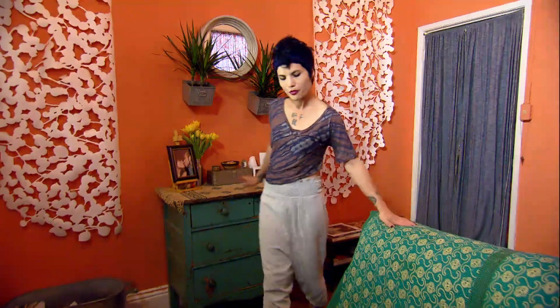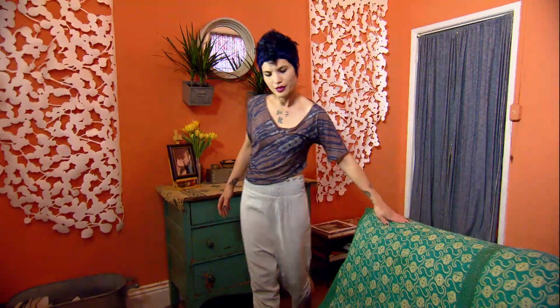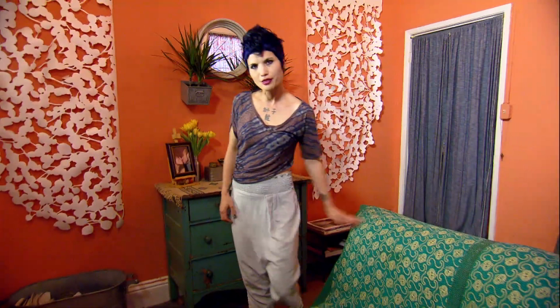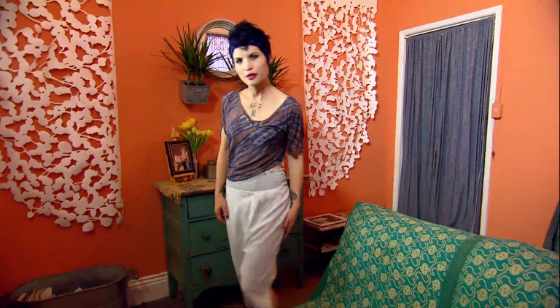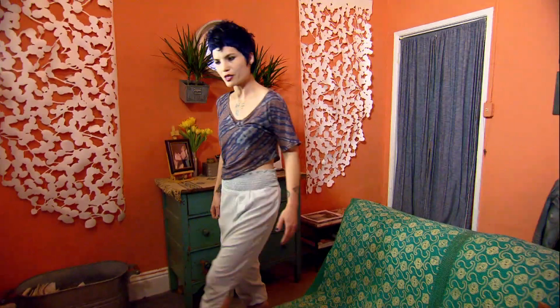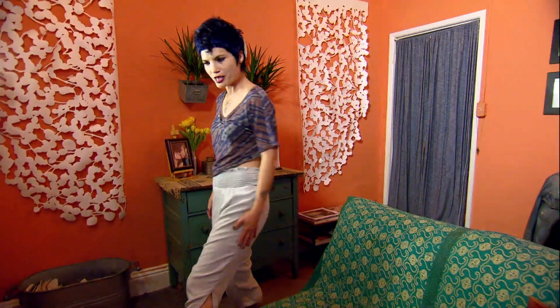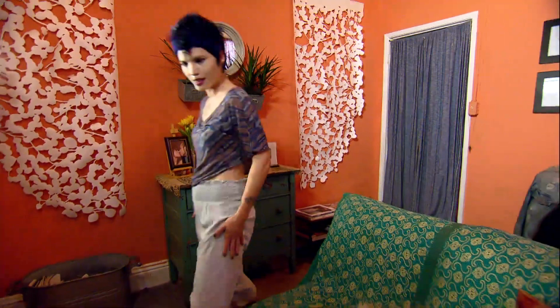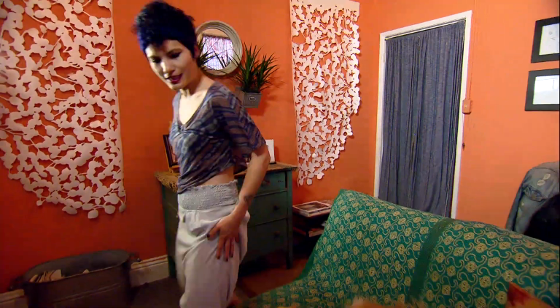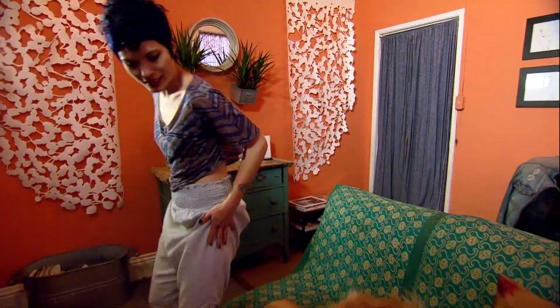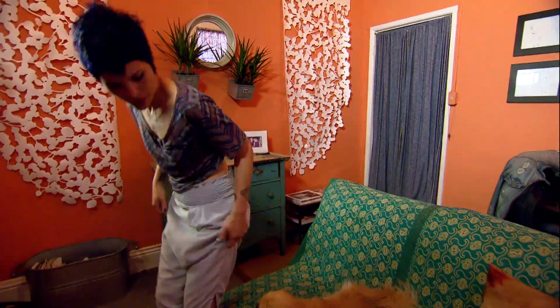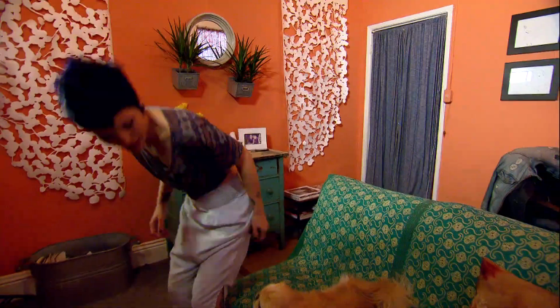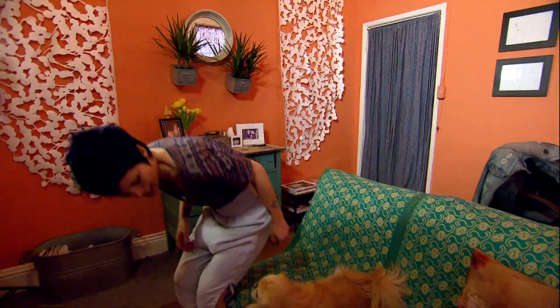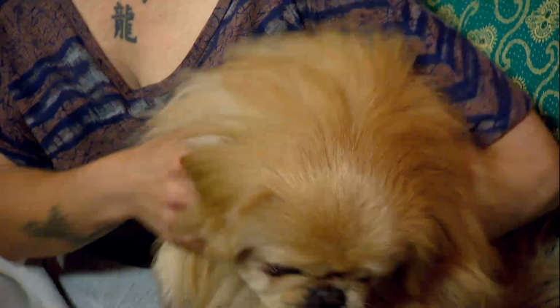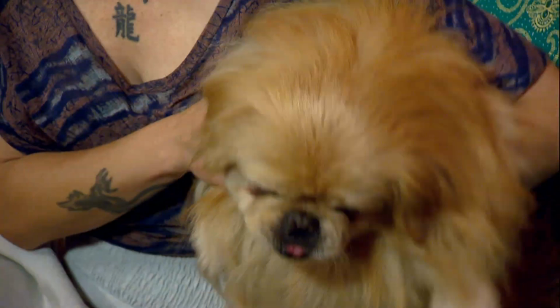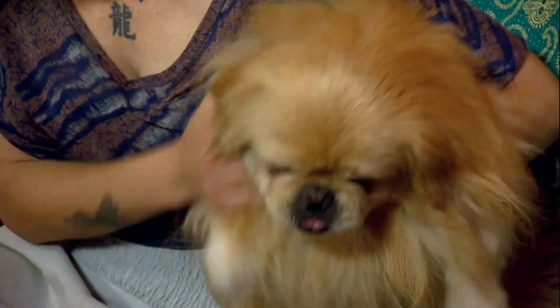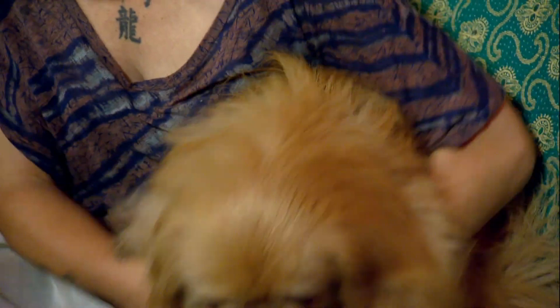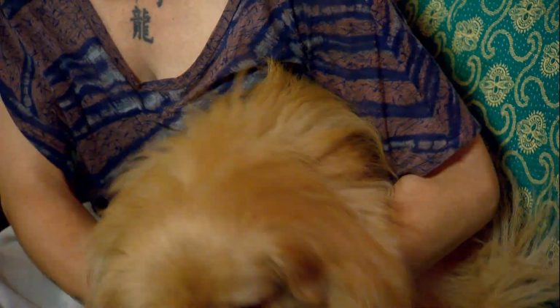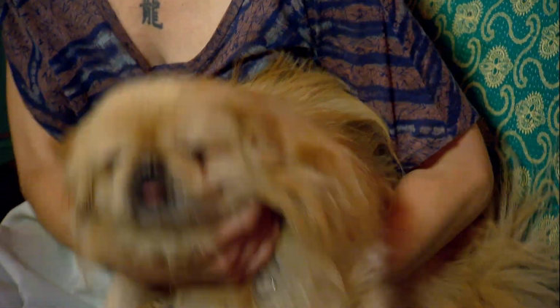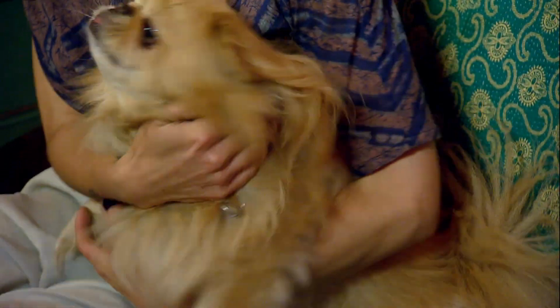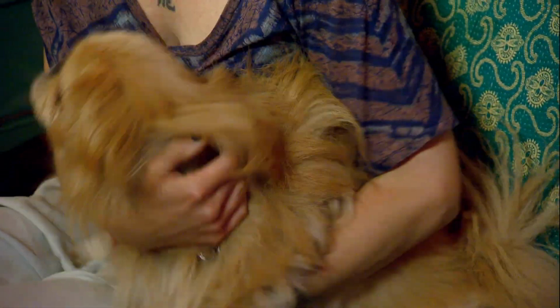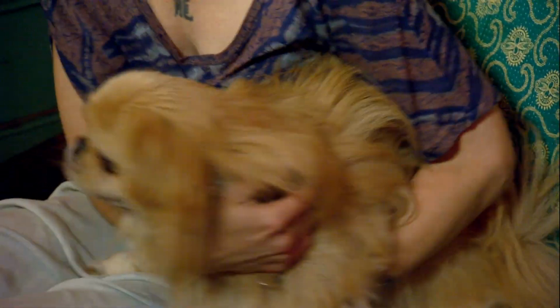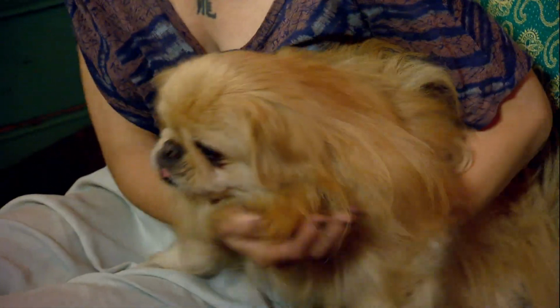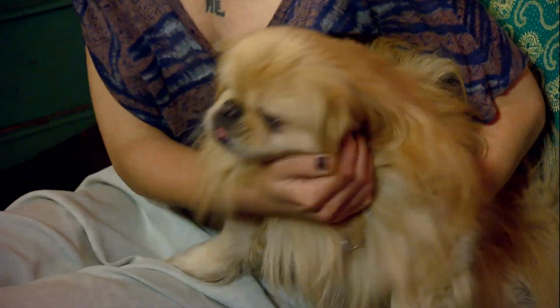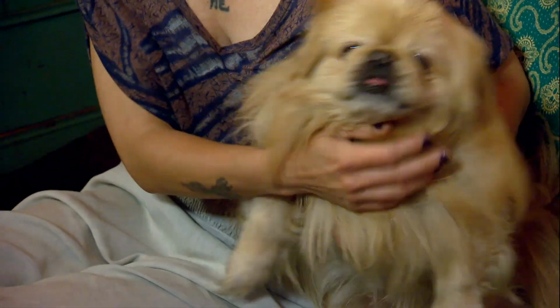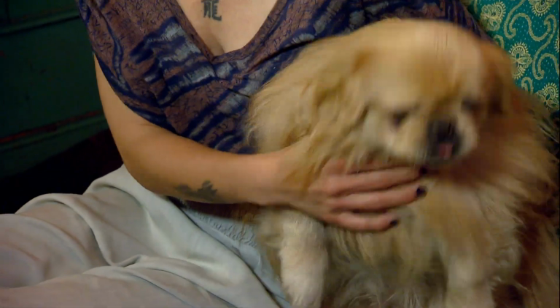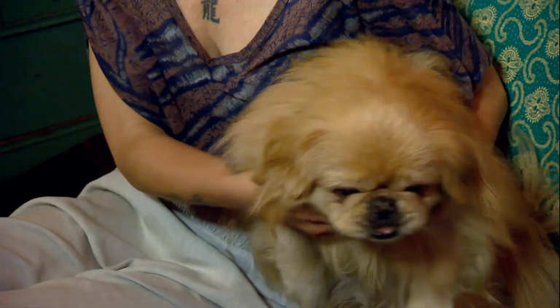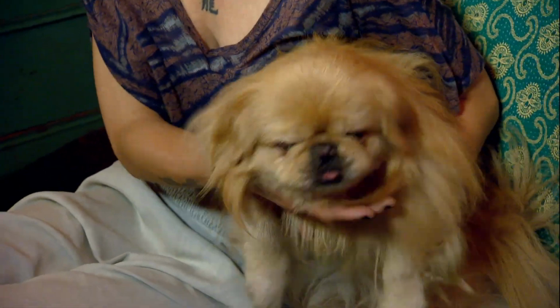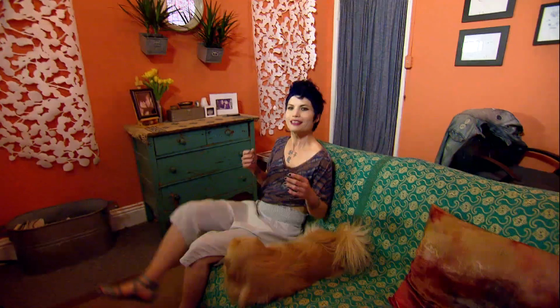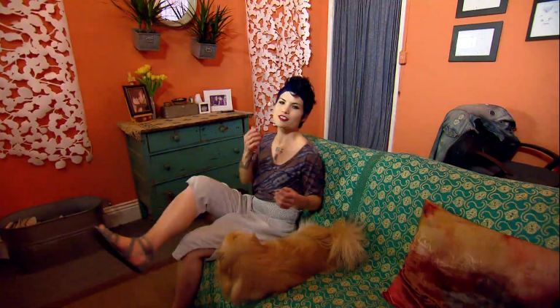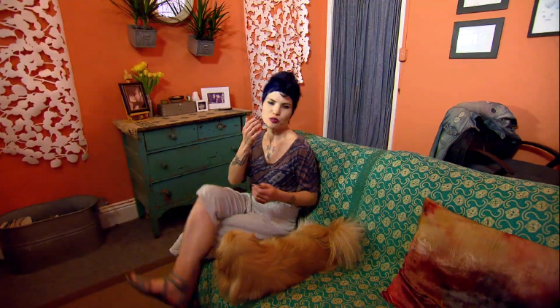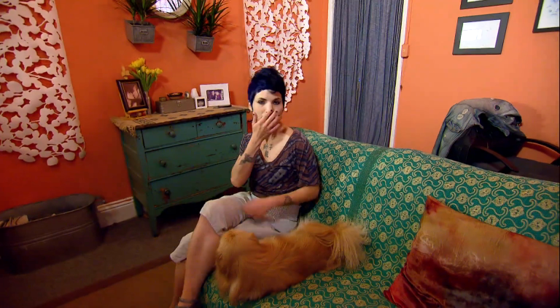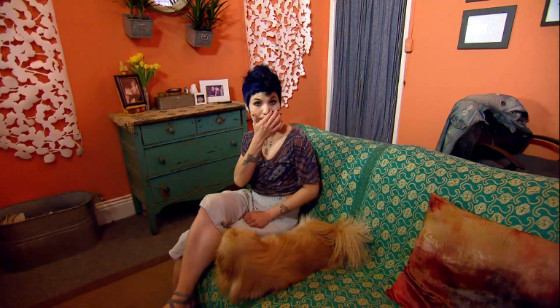Sofa where I watch TV and relax. This is my dog Bikwu. Hi Bikwu! It's also my bed.